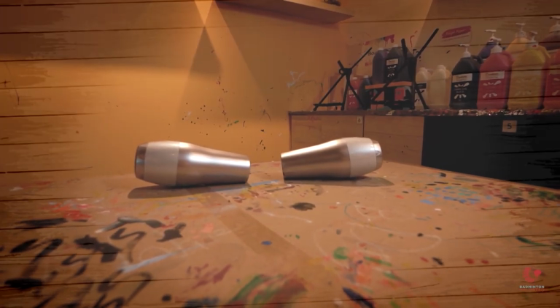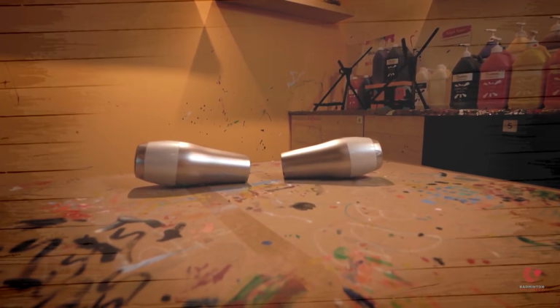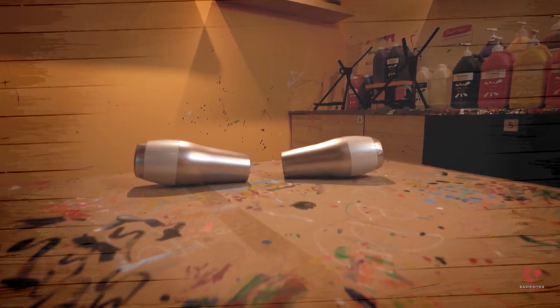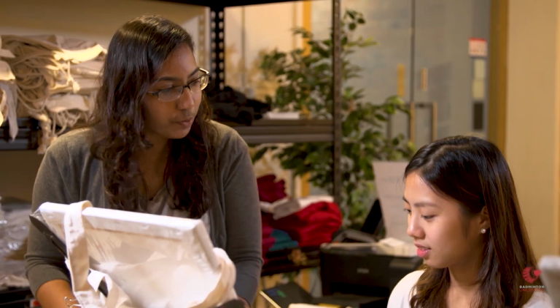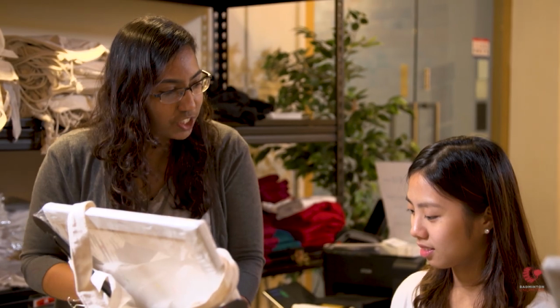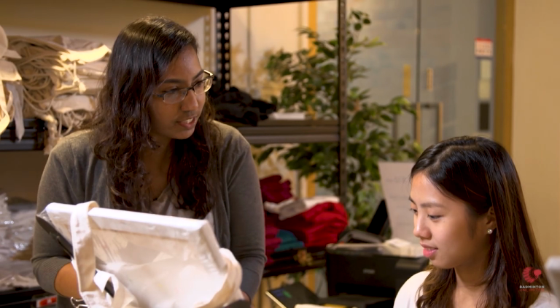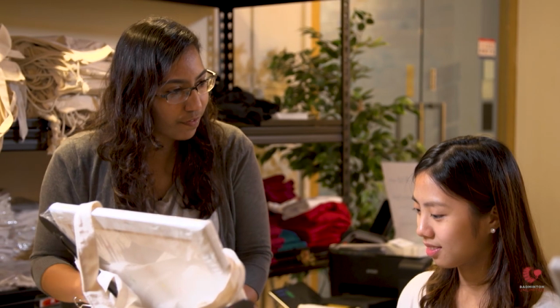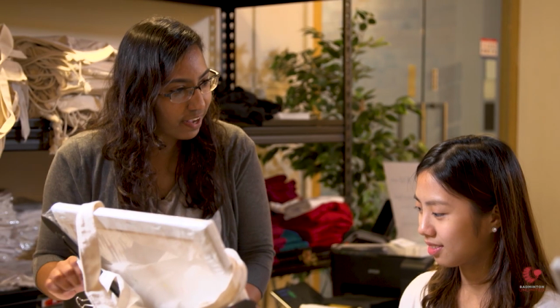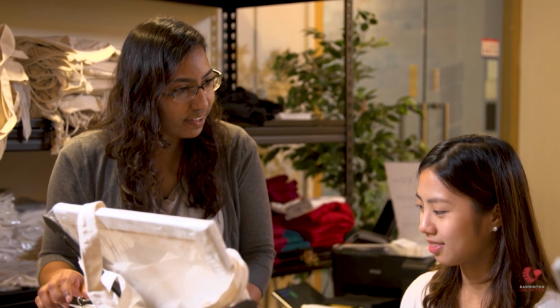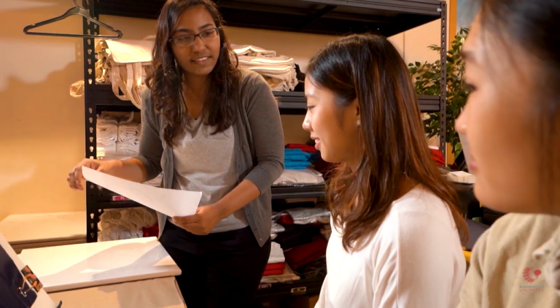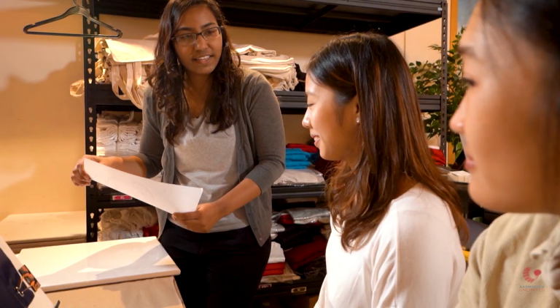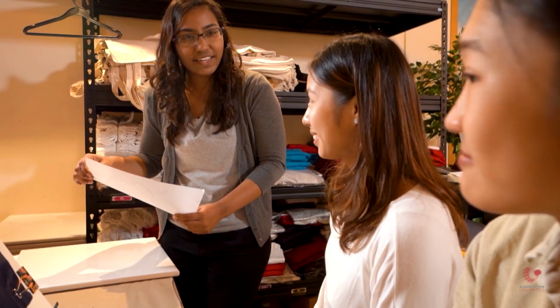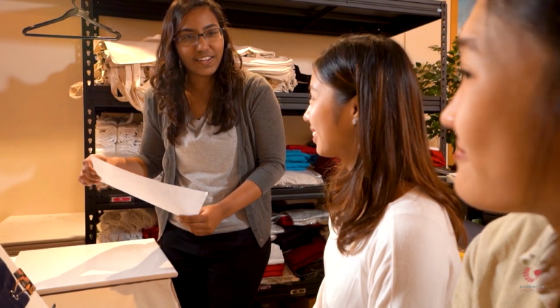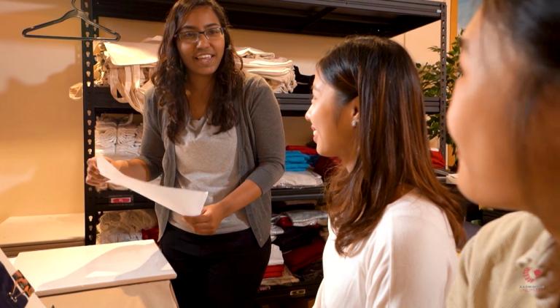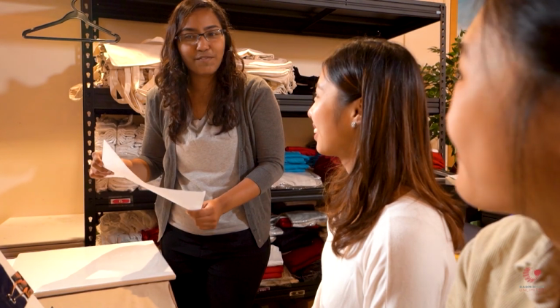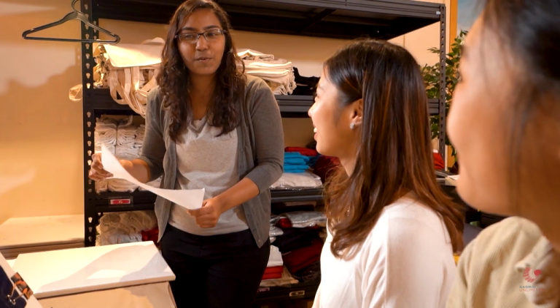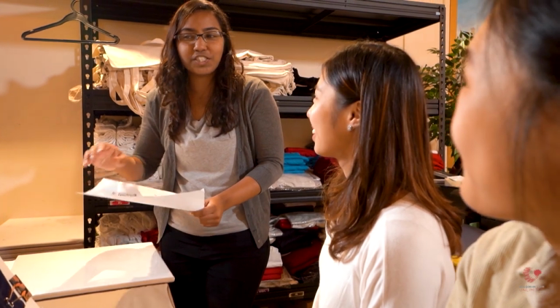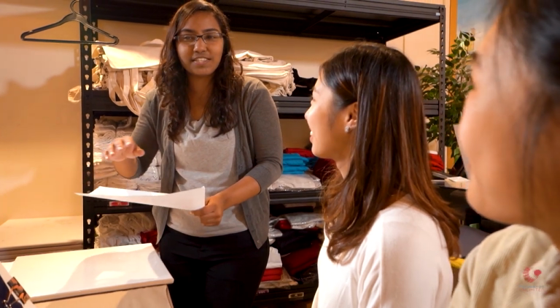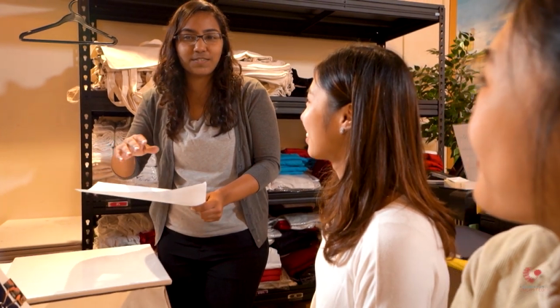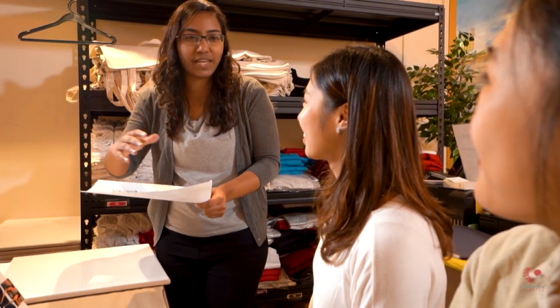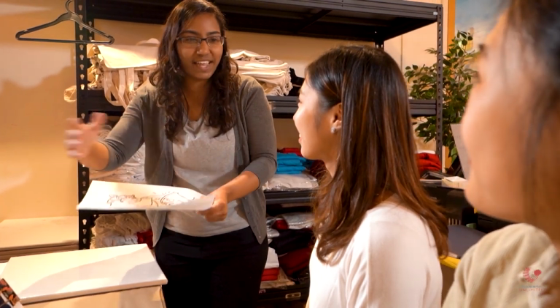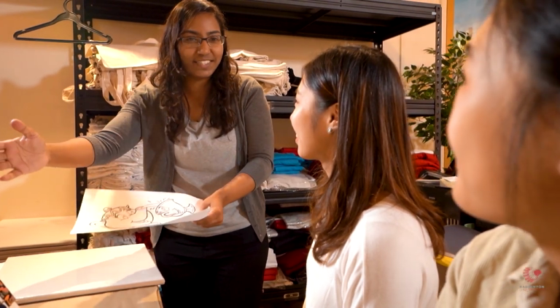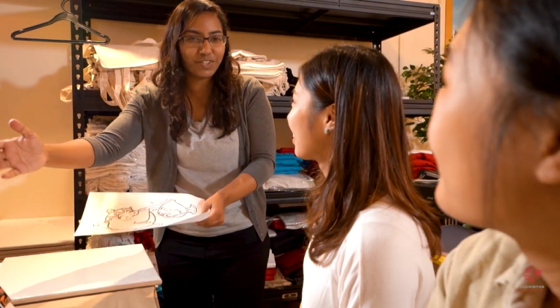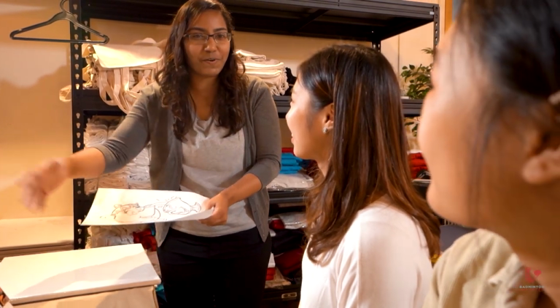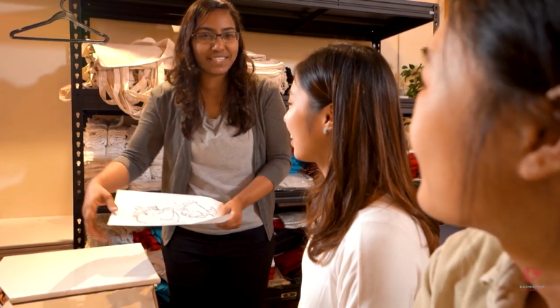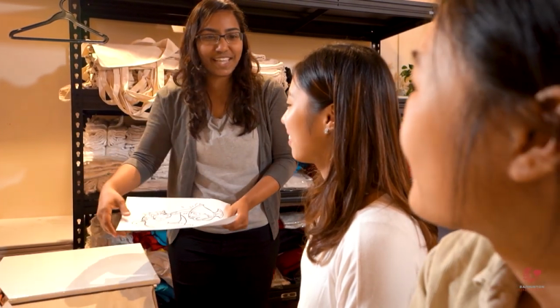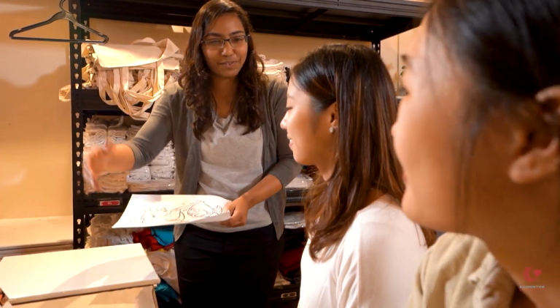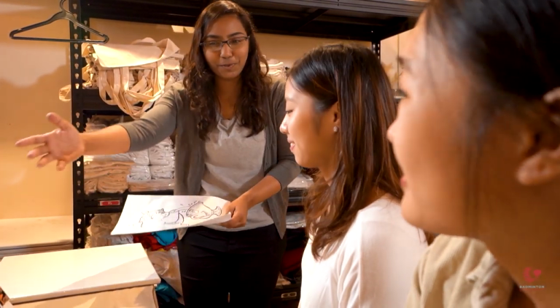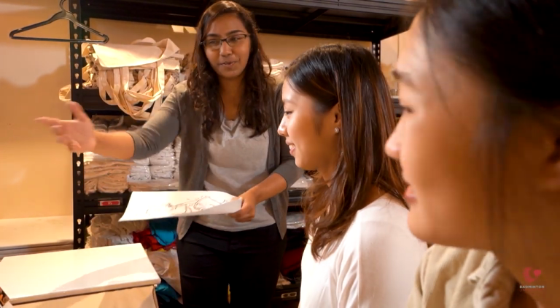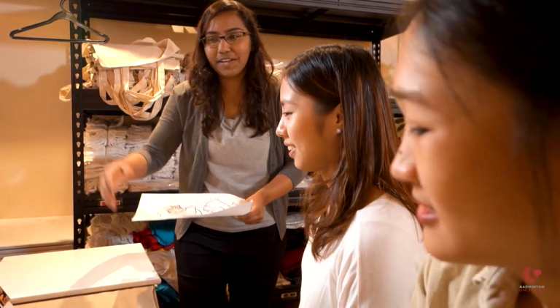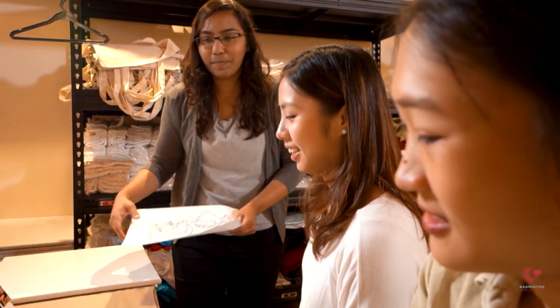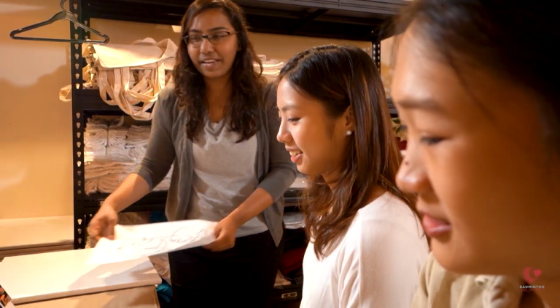Any questions so far? Okay, if no questions, we can straight away start to paint.